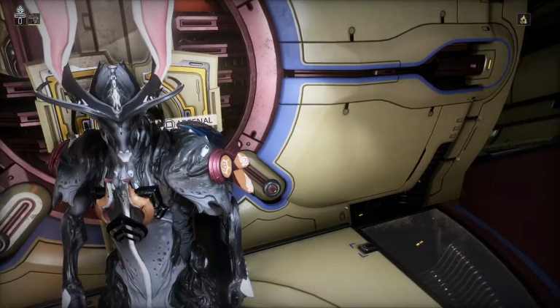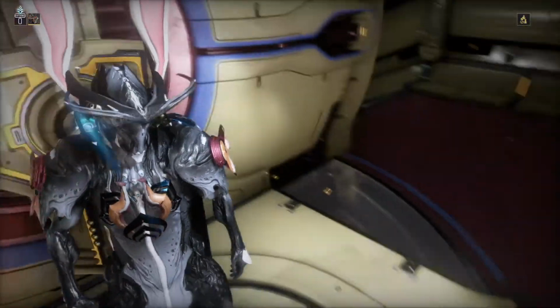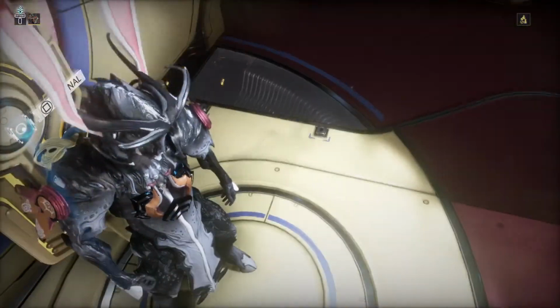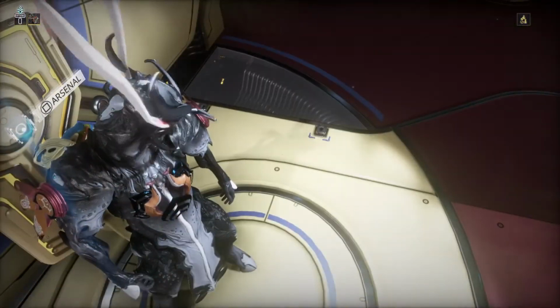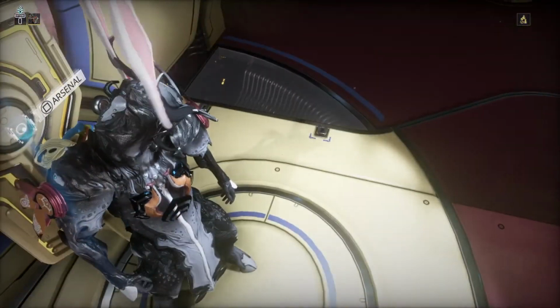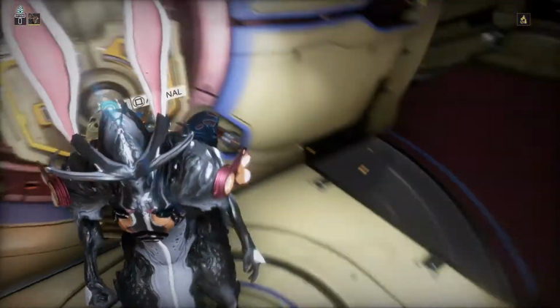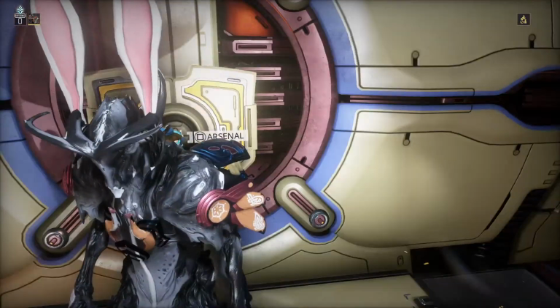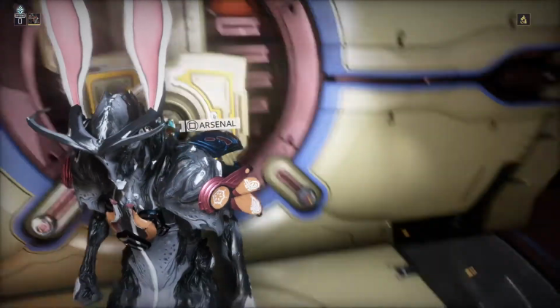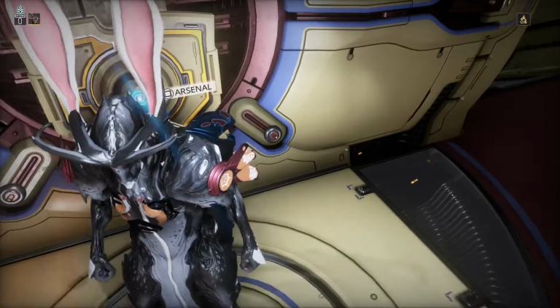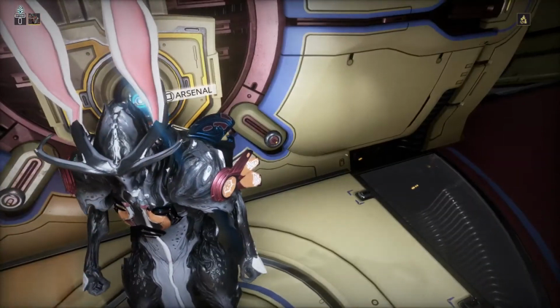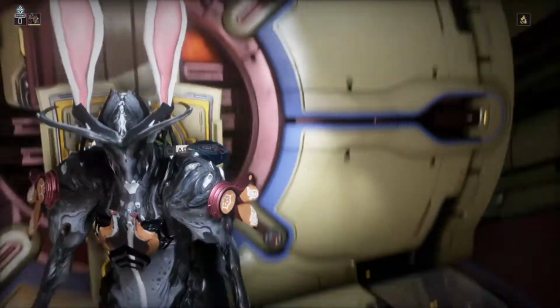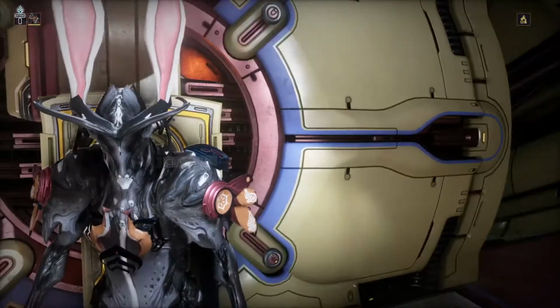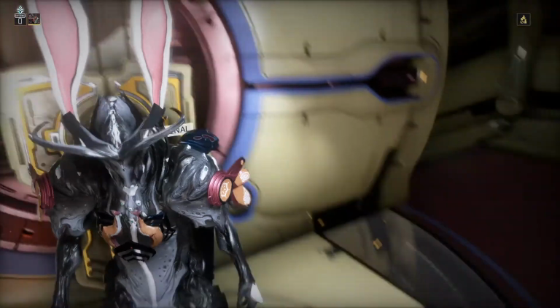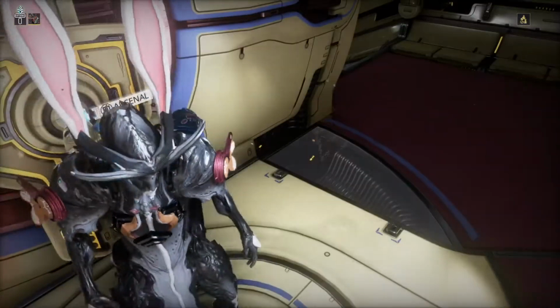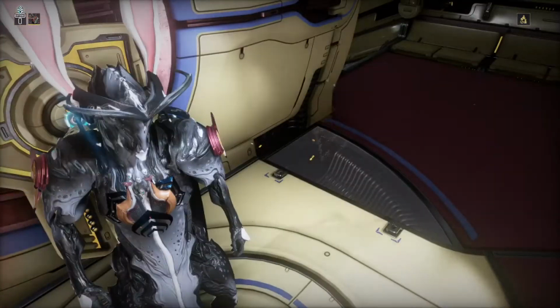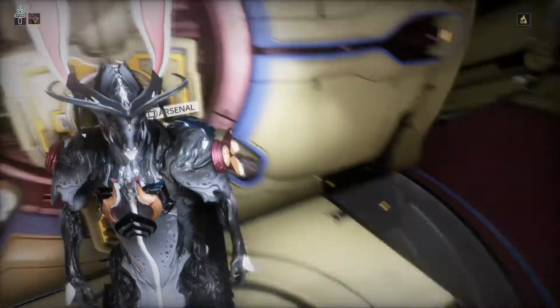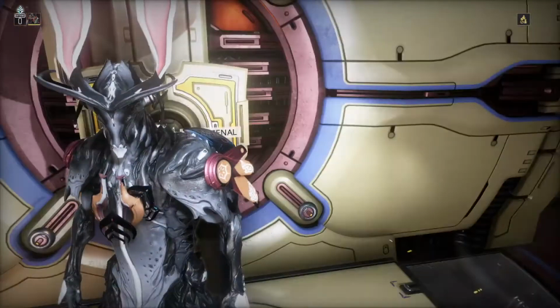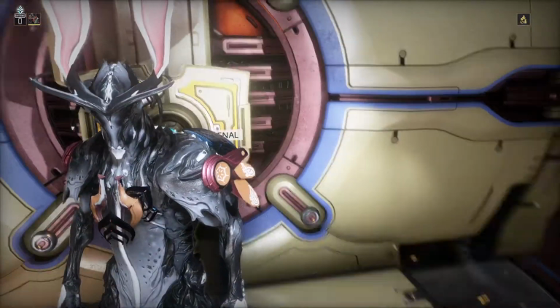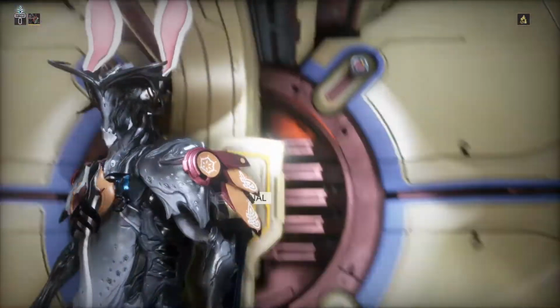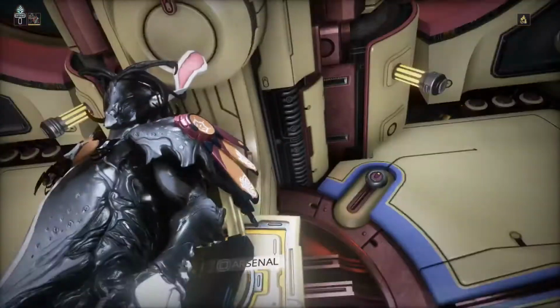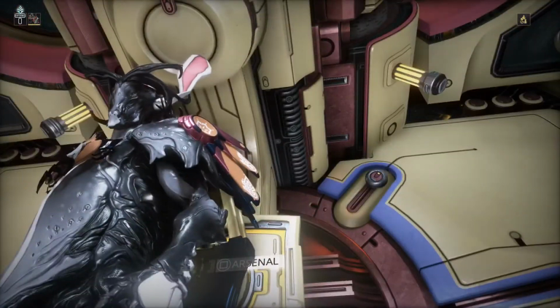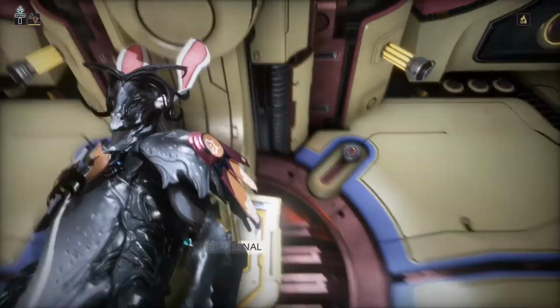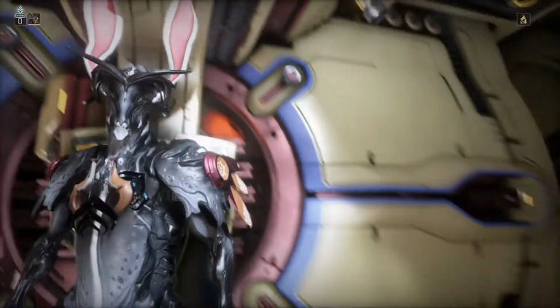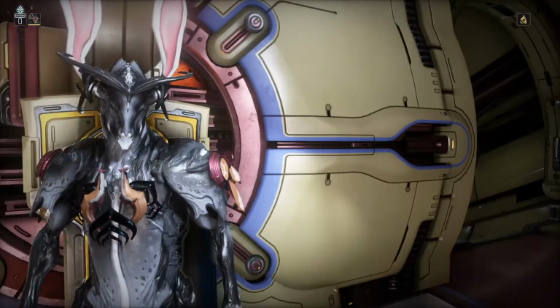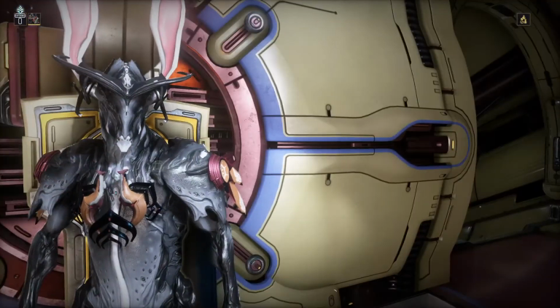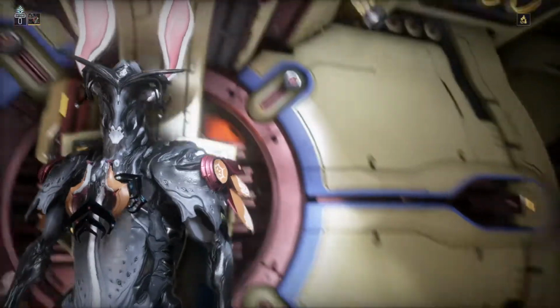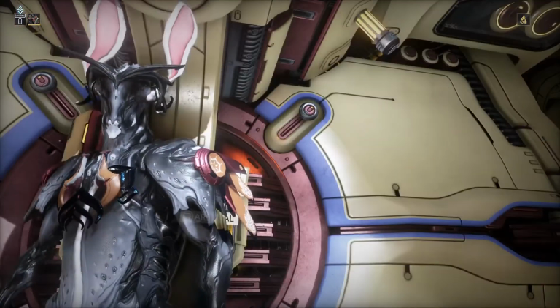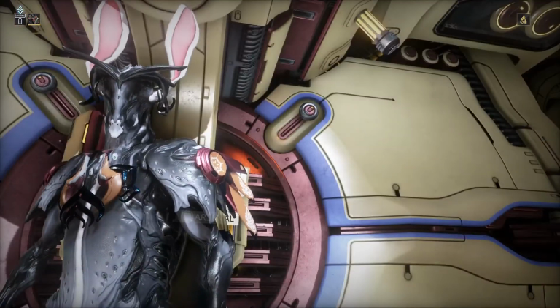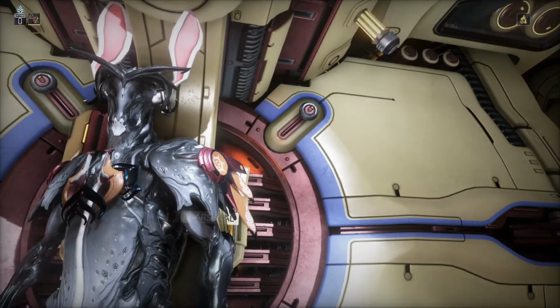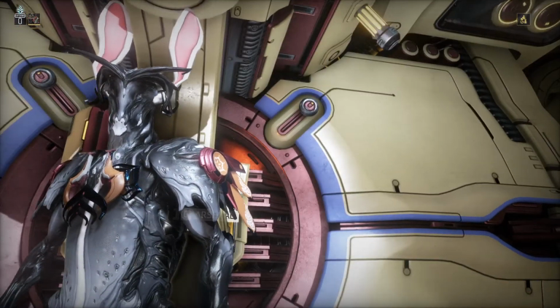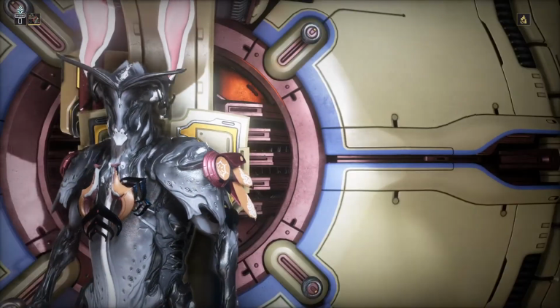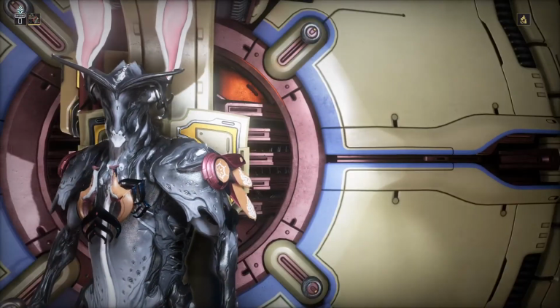Maybe I need to change my color for my Warframe to match this, but this is still nice.